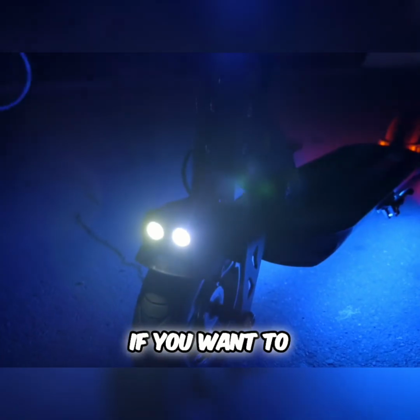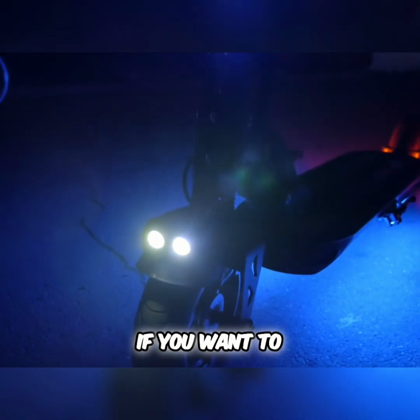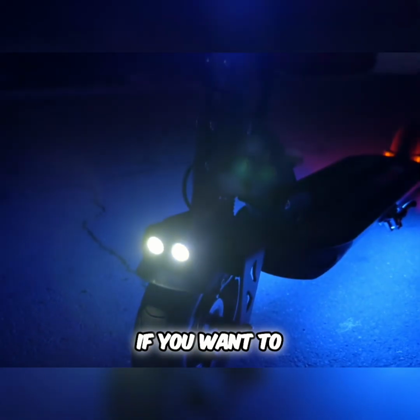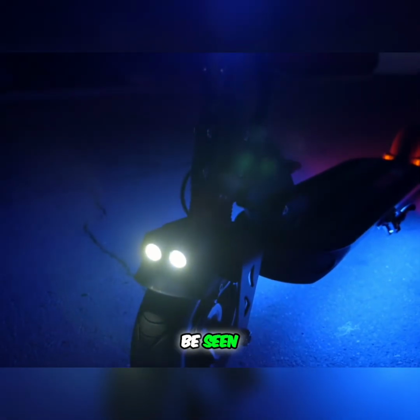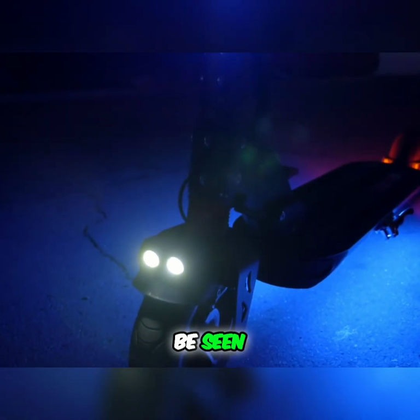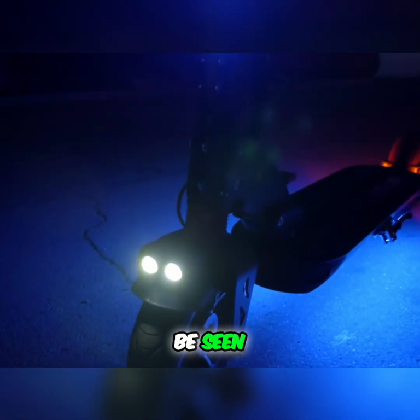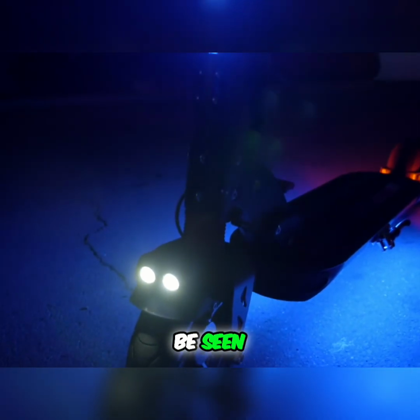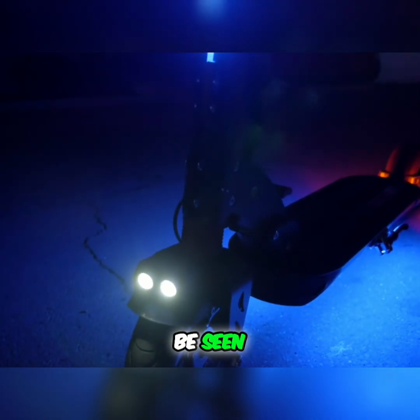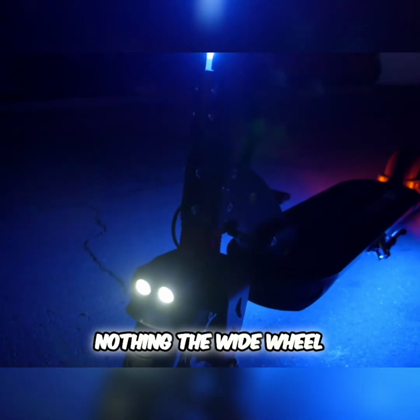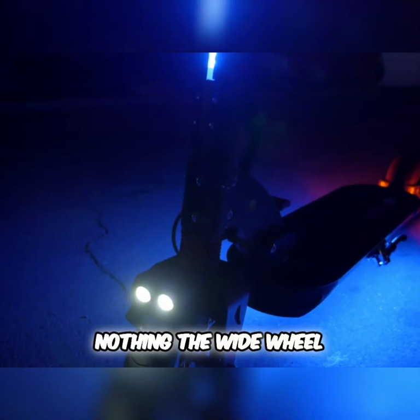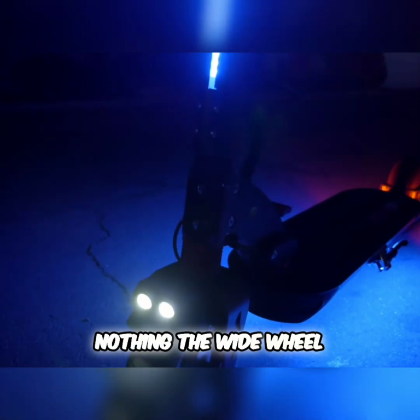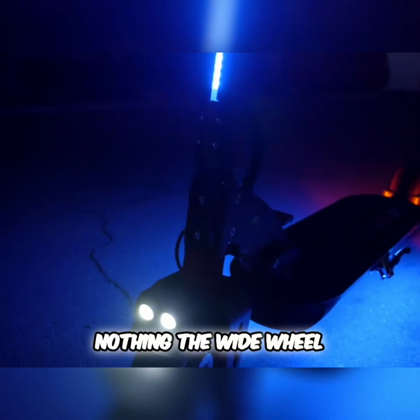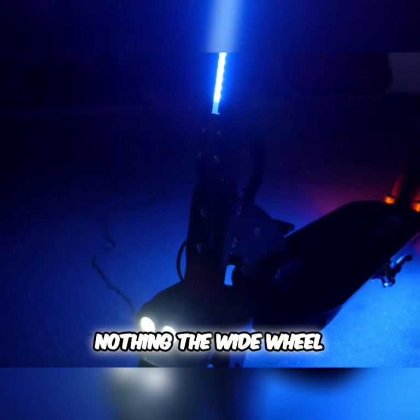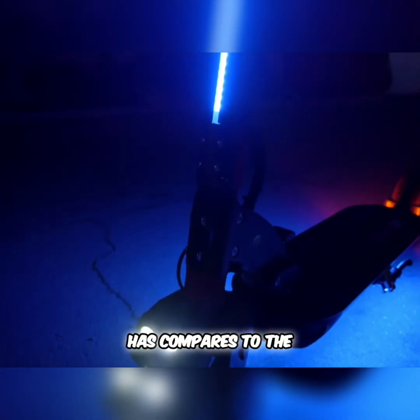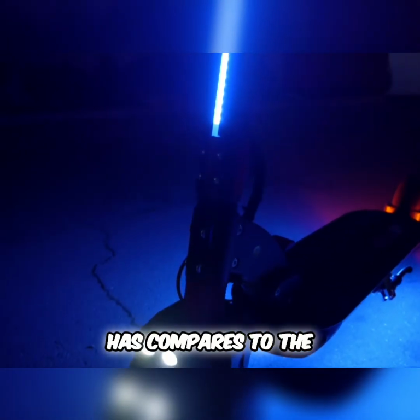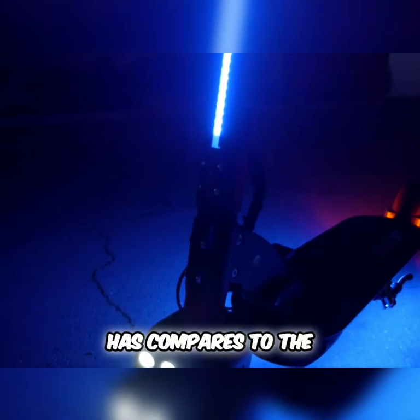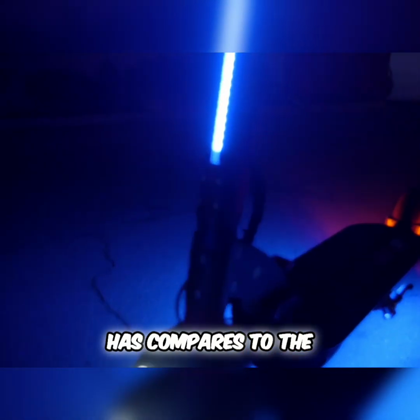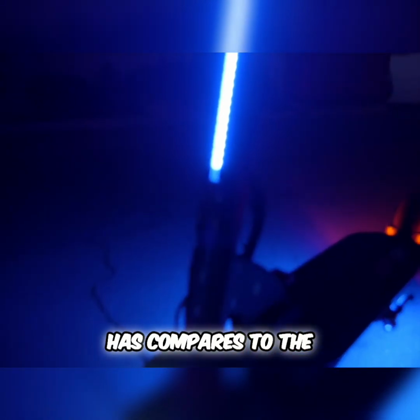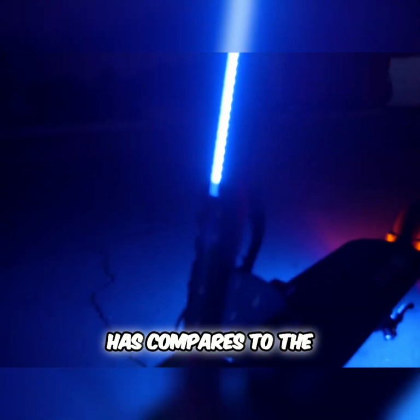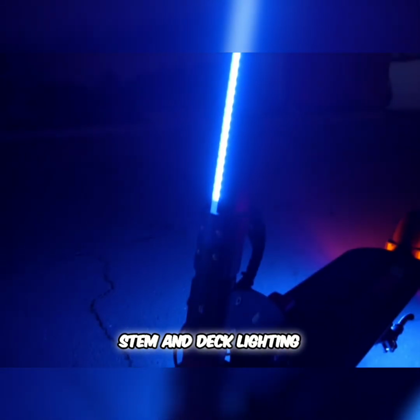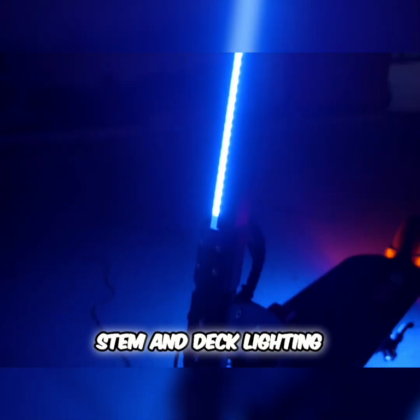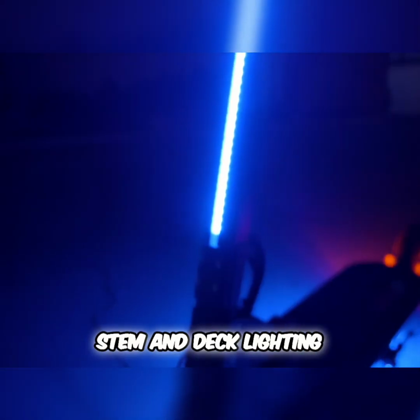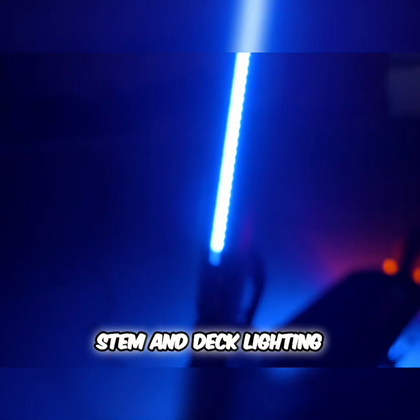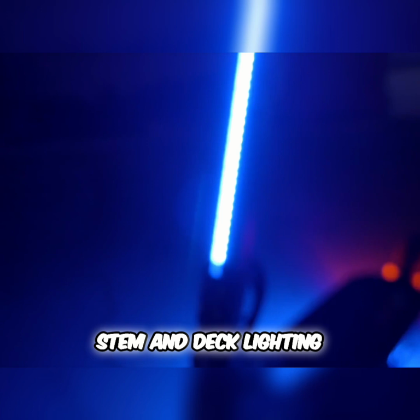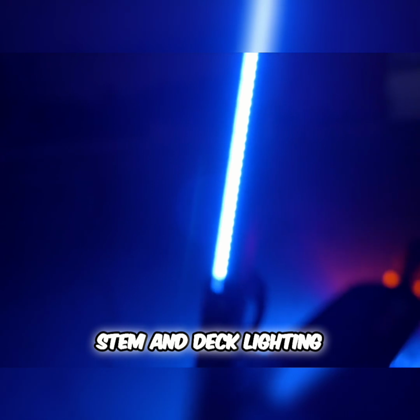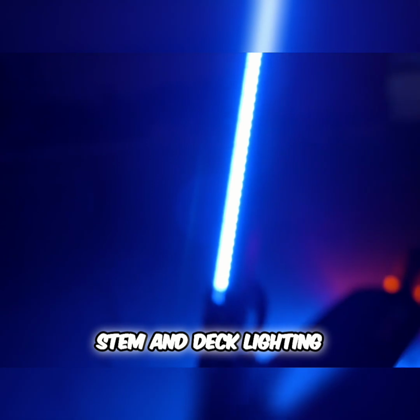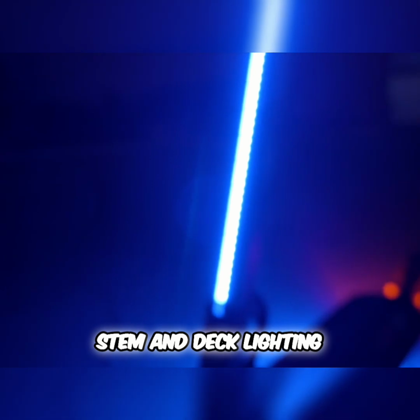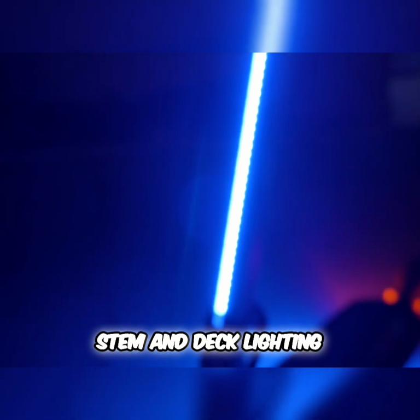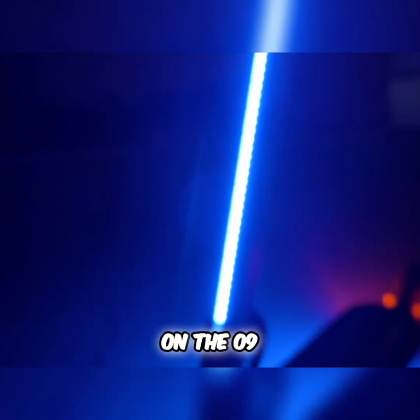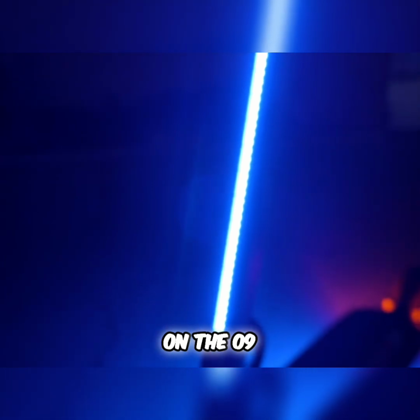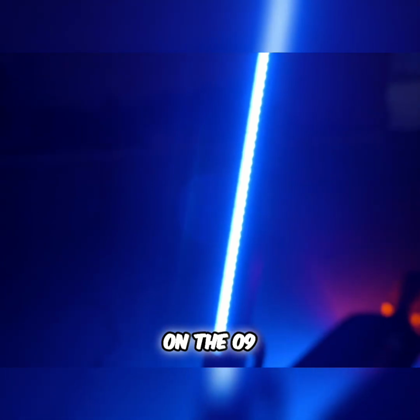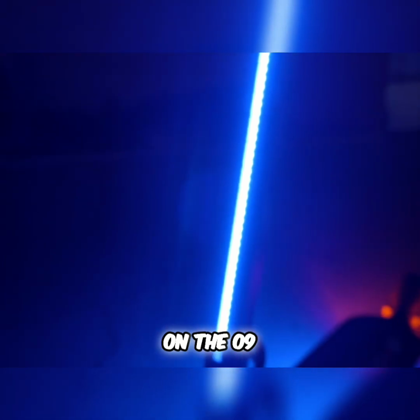However, if you want to be seen, nothing the Wide Wheel has compares to the stem and deck lighting on the Zero 9.